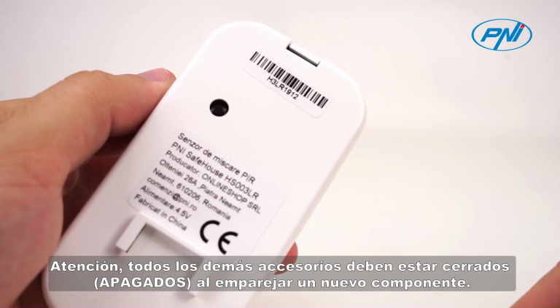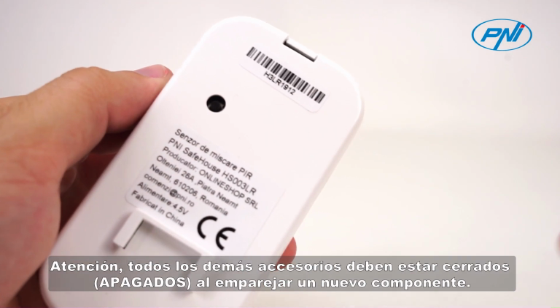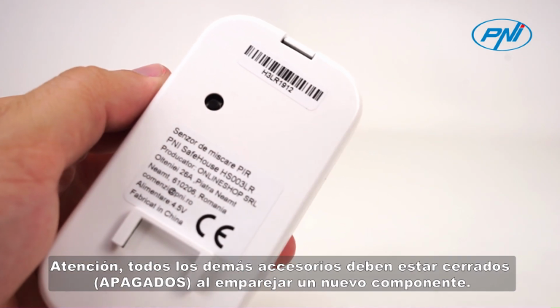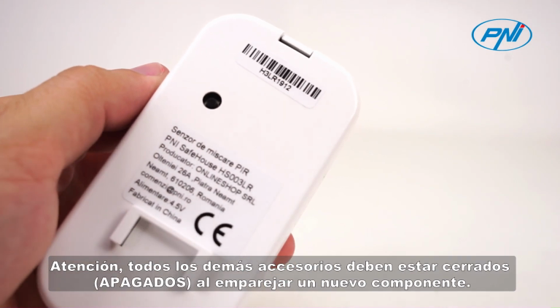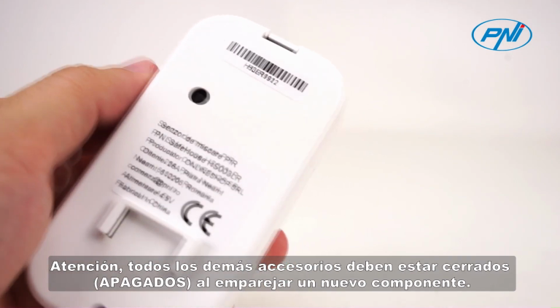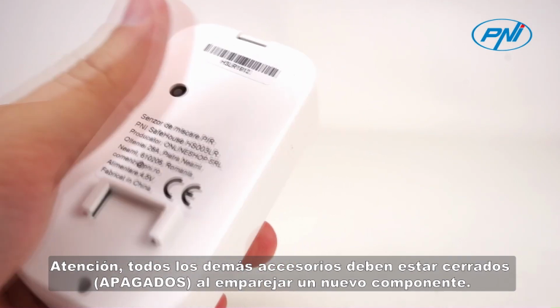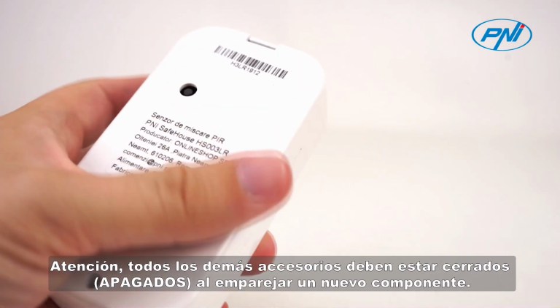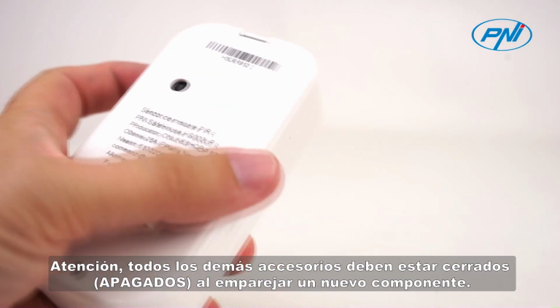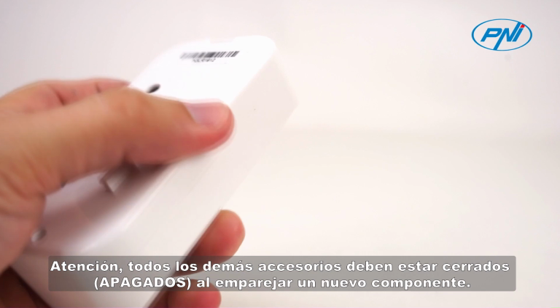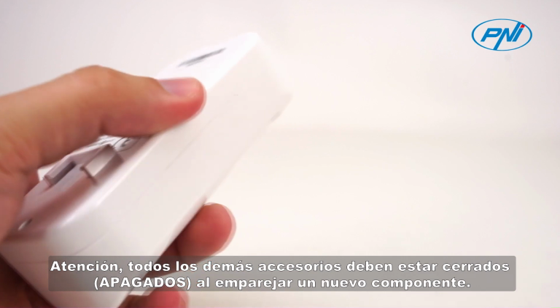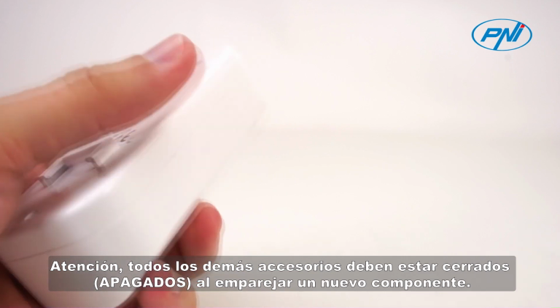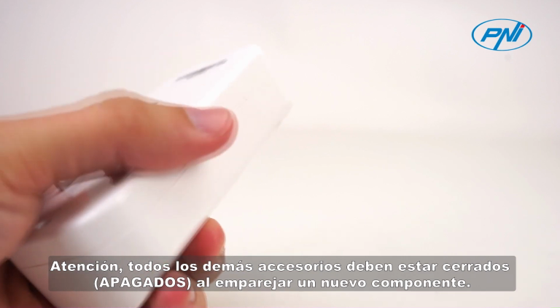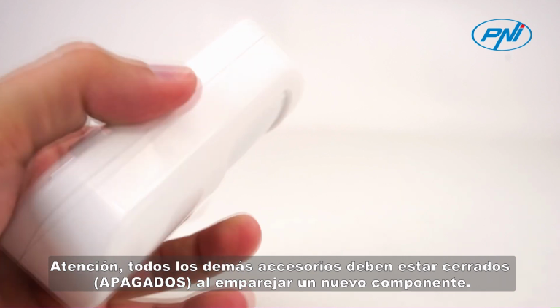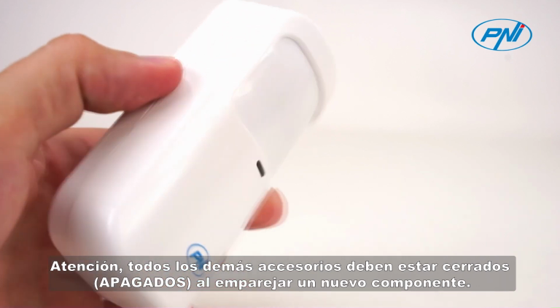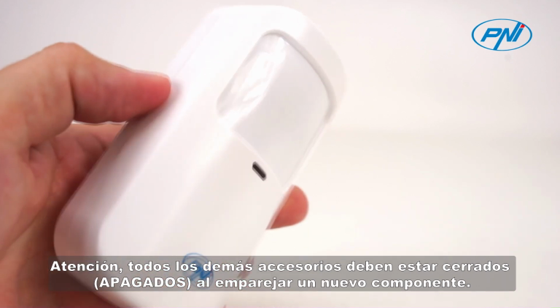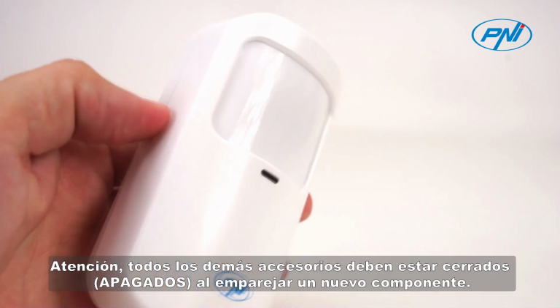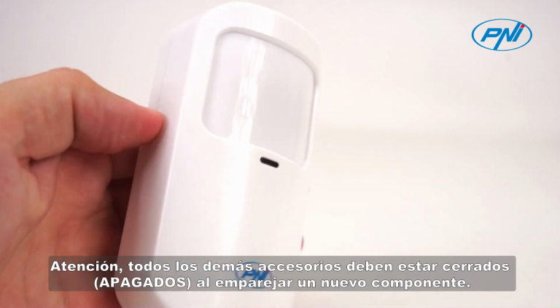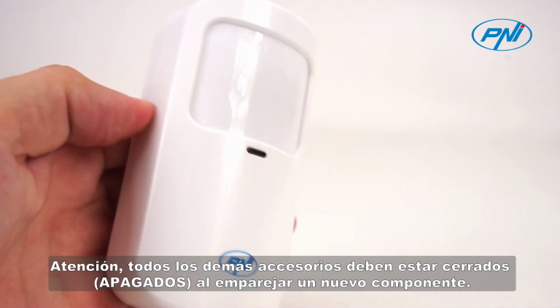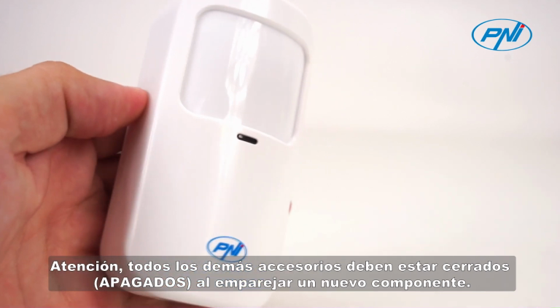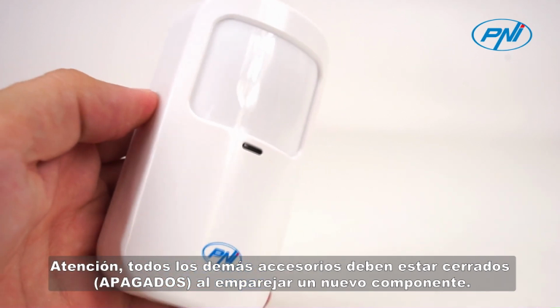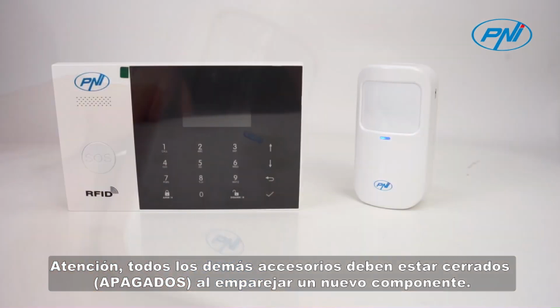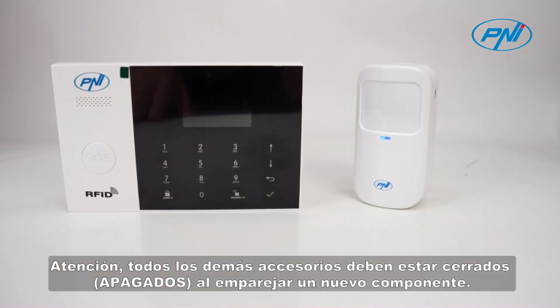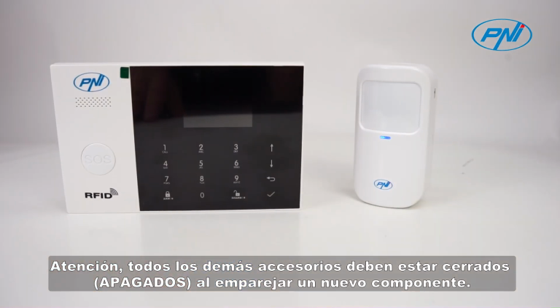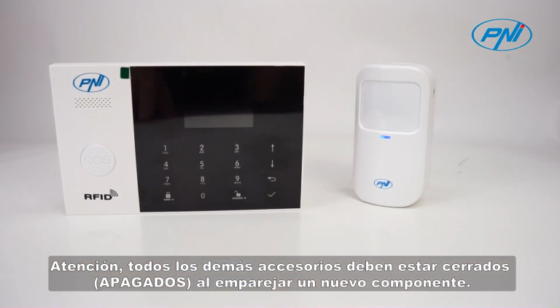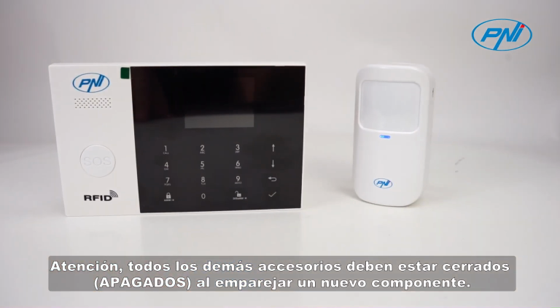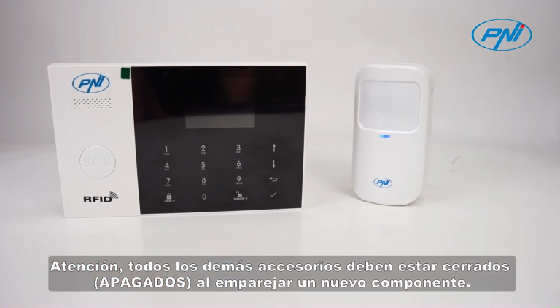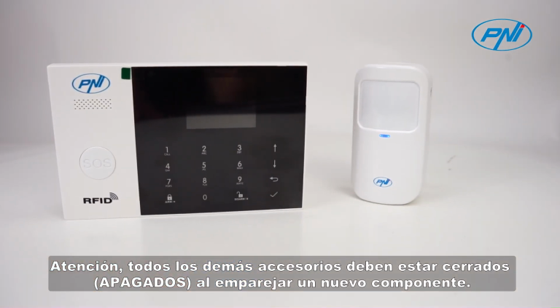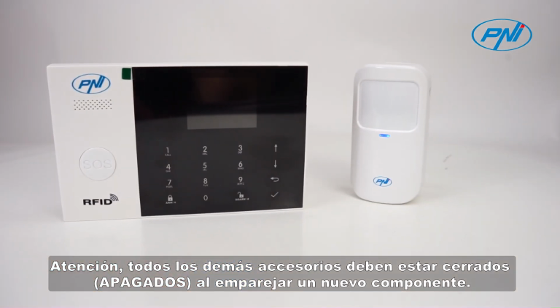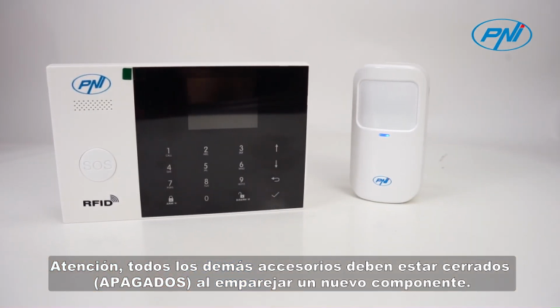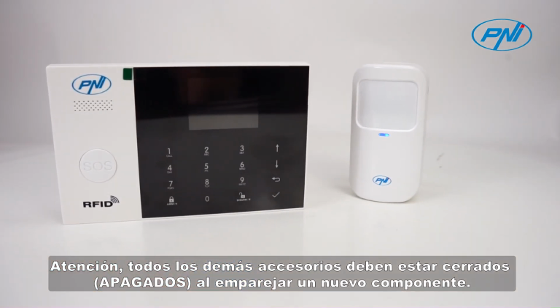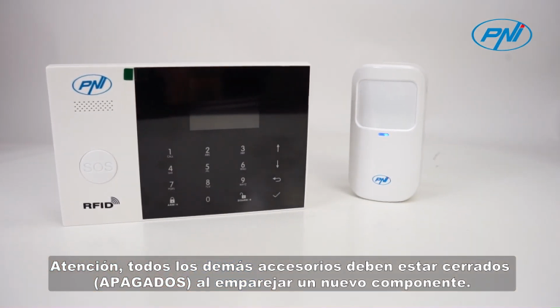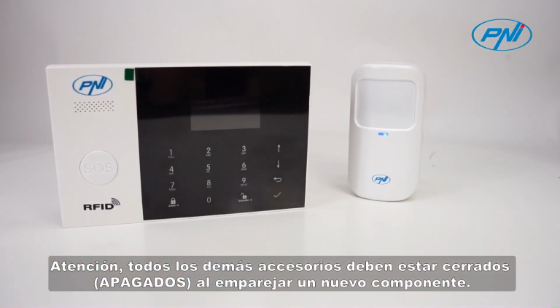Attention! All other accessories must be closed off when pairing a new component.